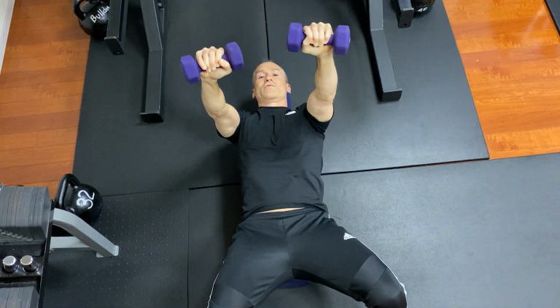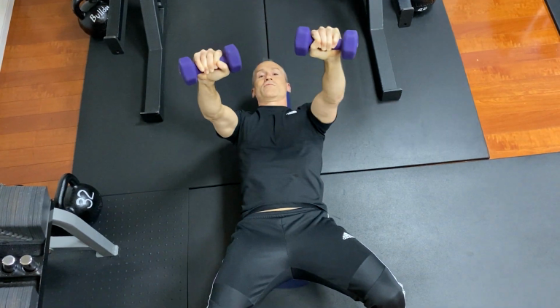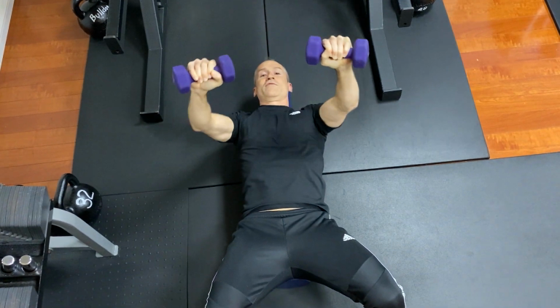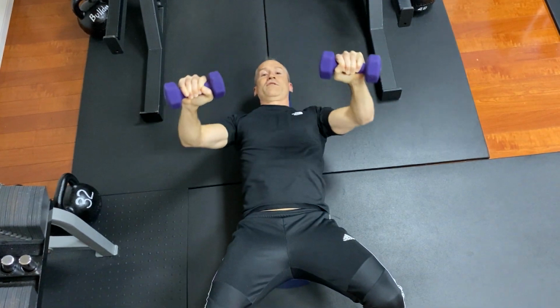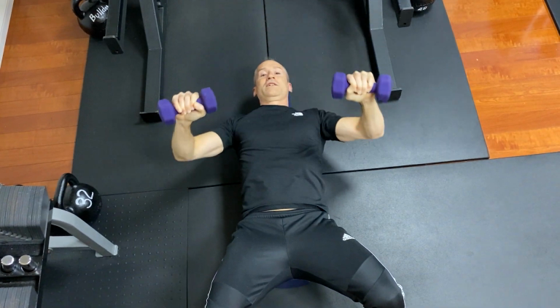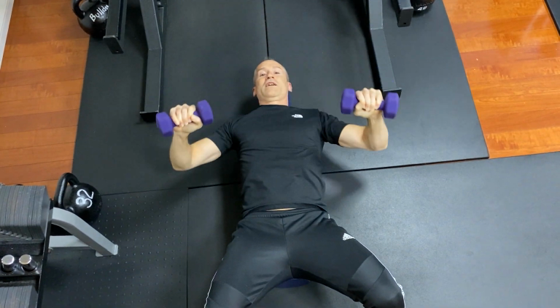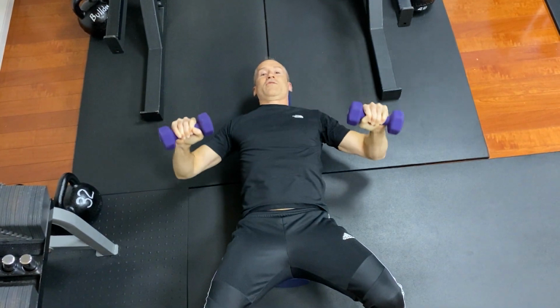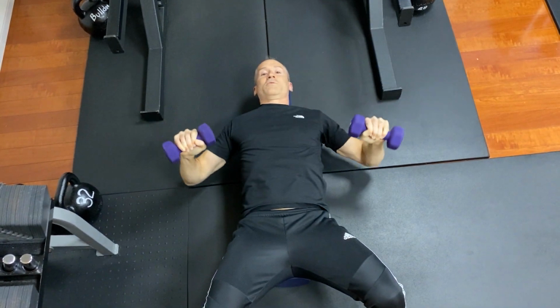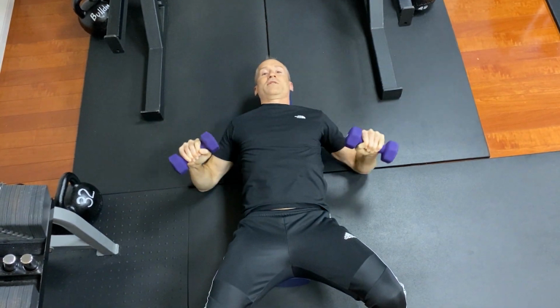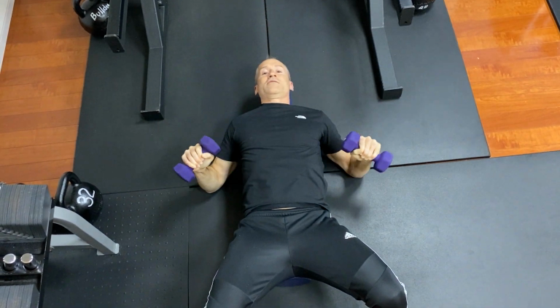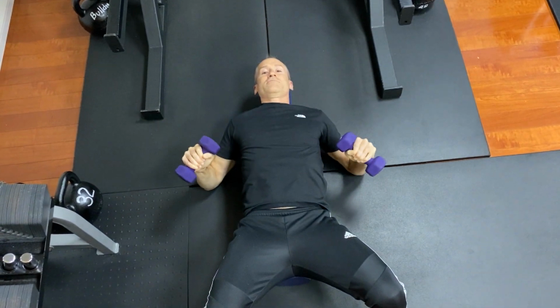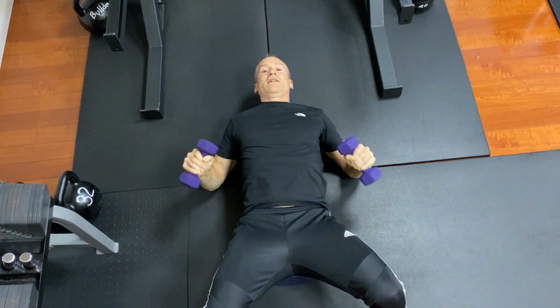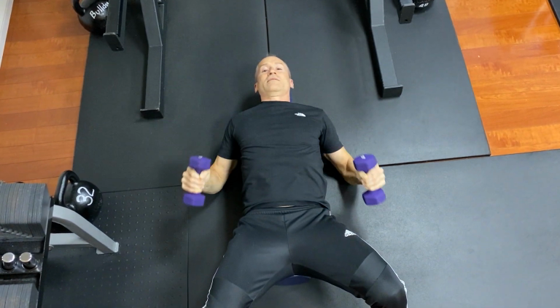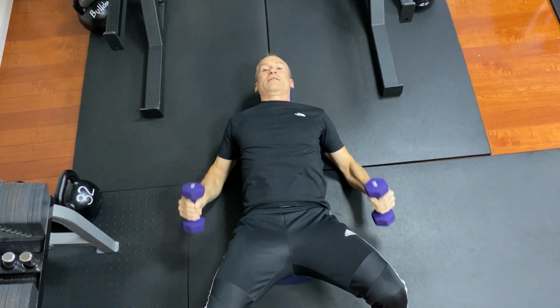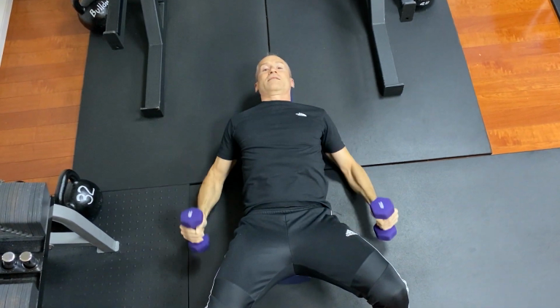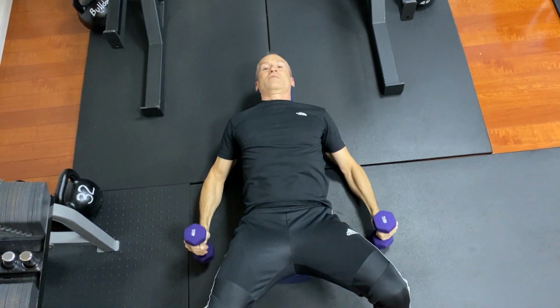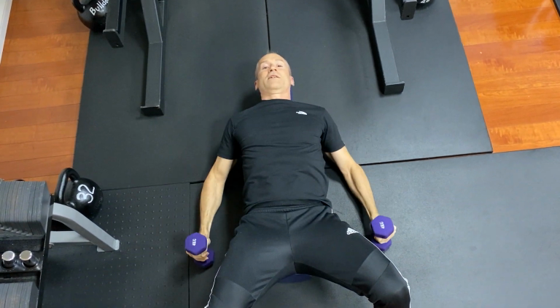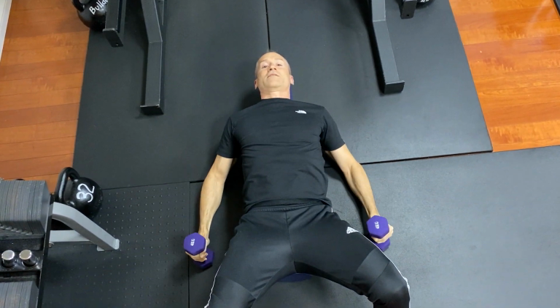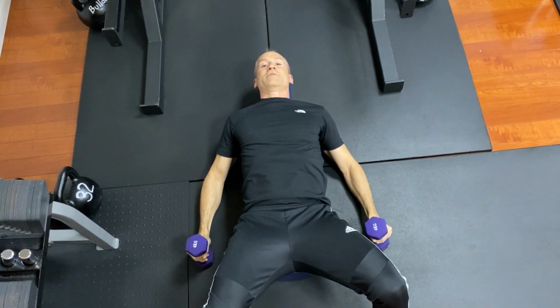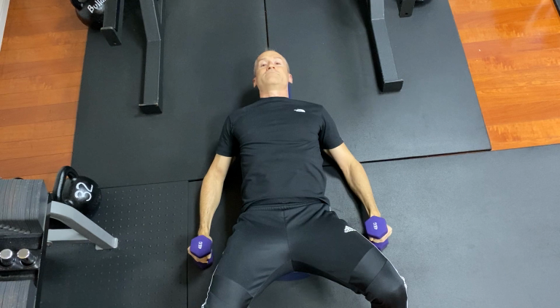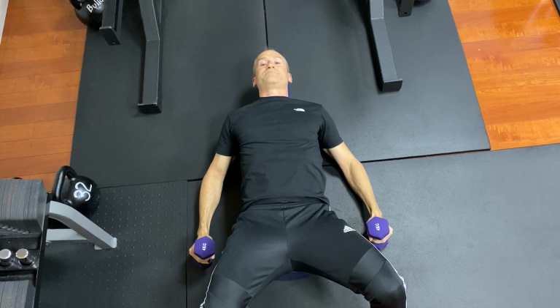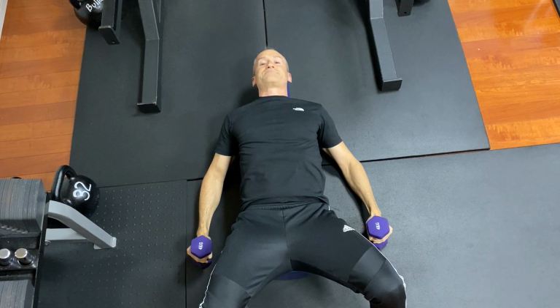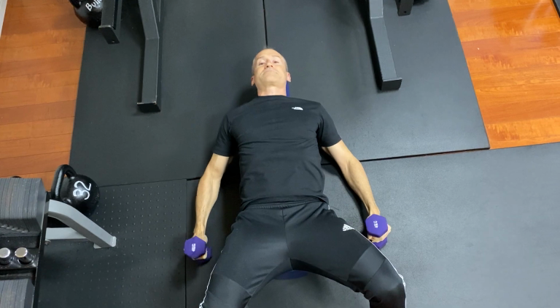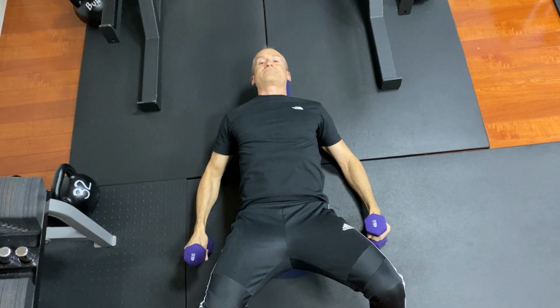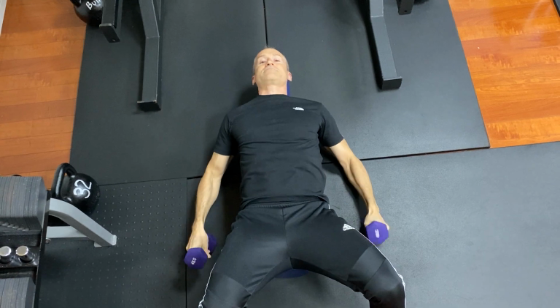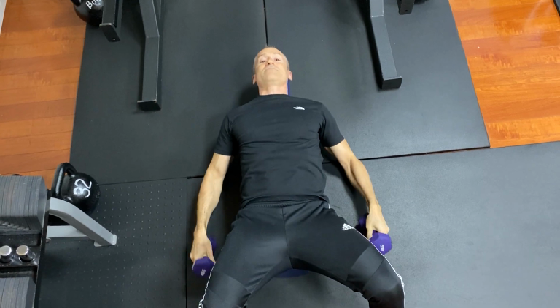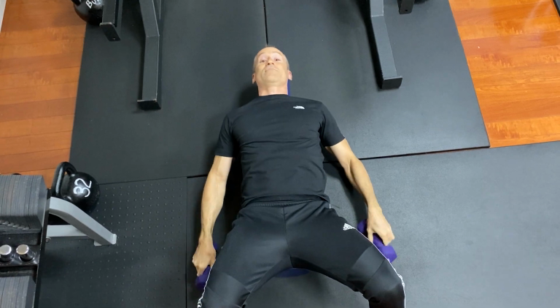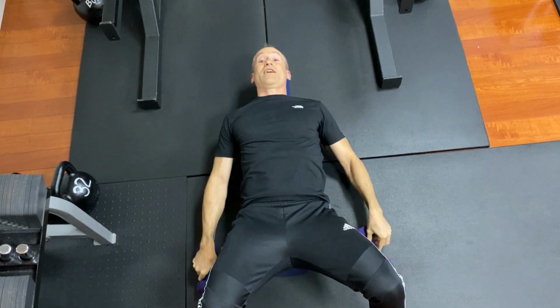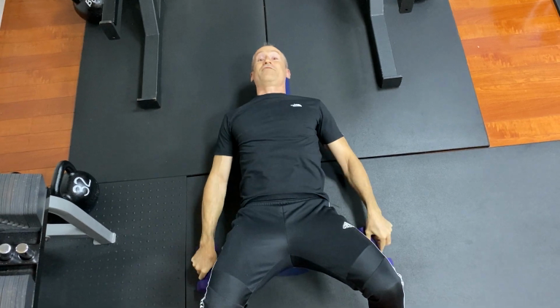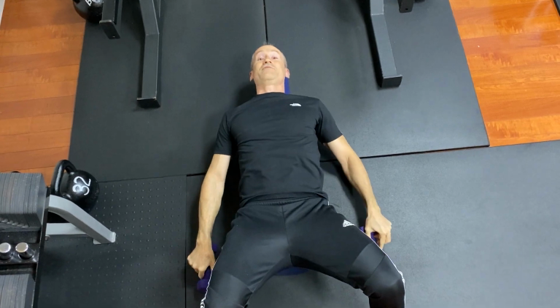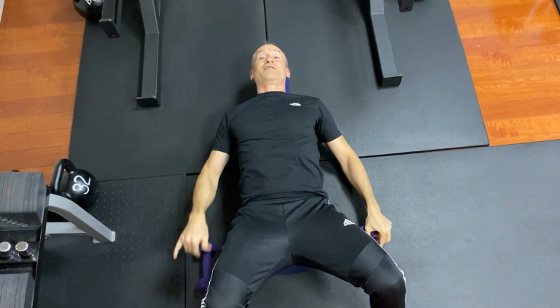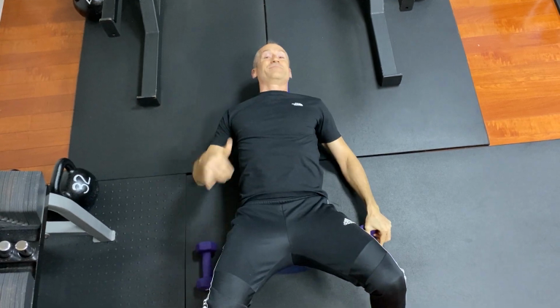When you finish, have your elbows down and let the weights come down. Have fun with it.